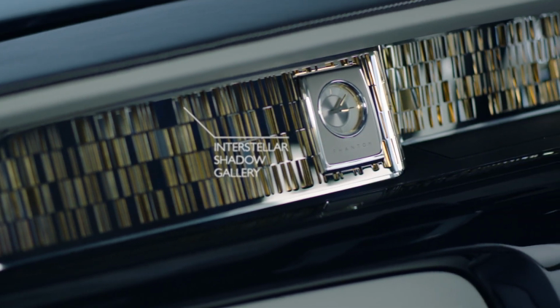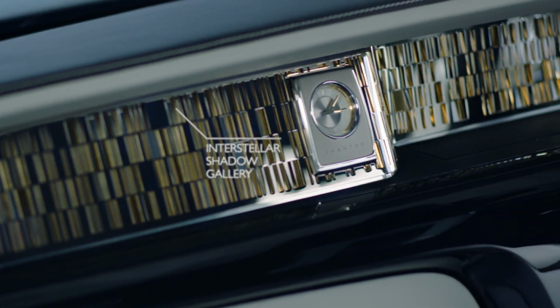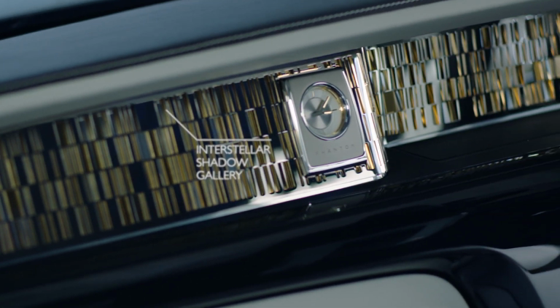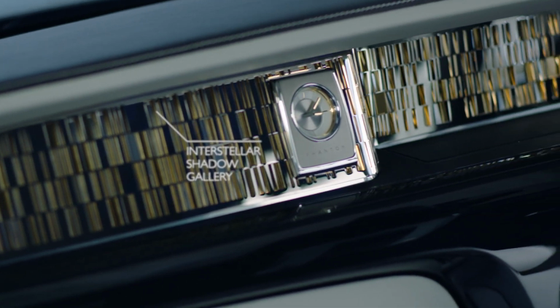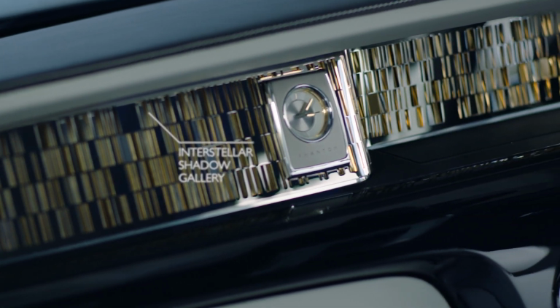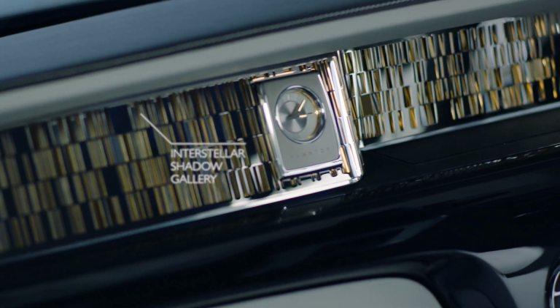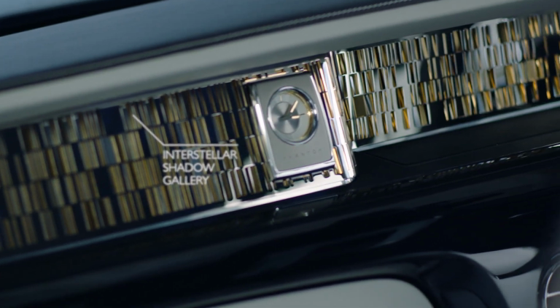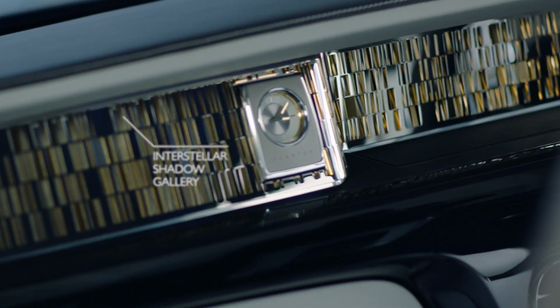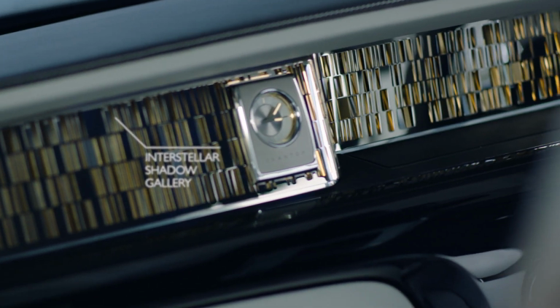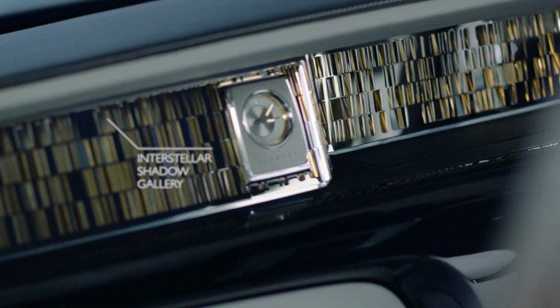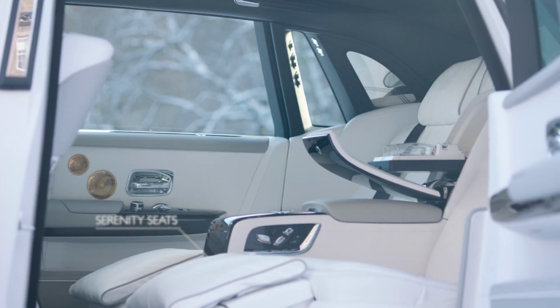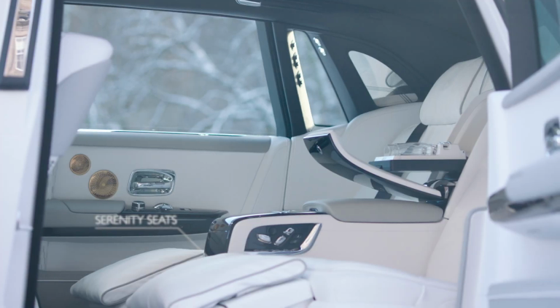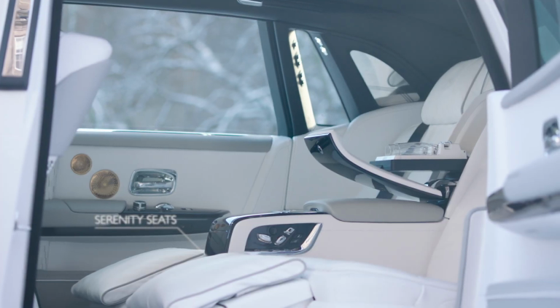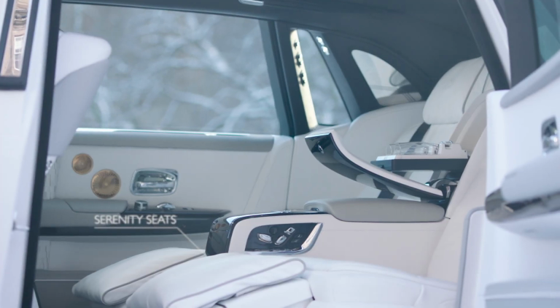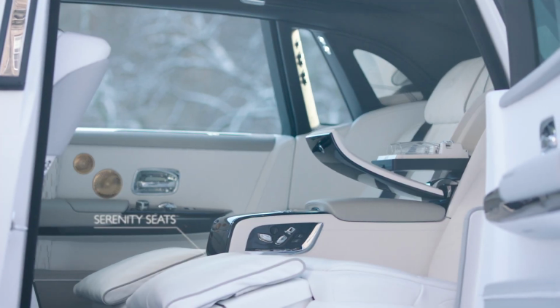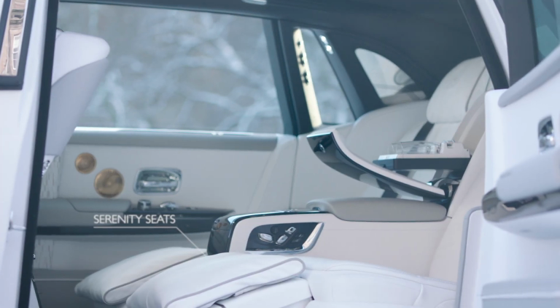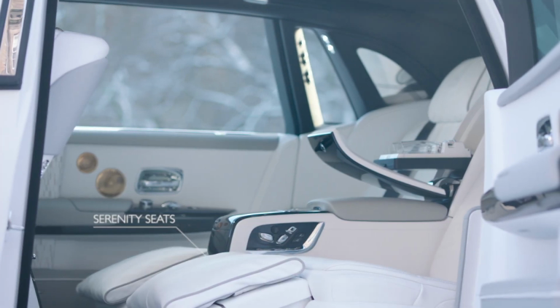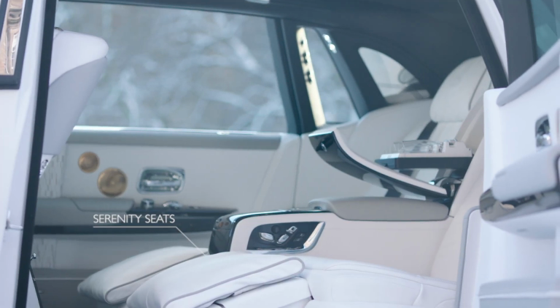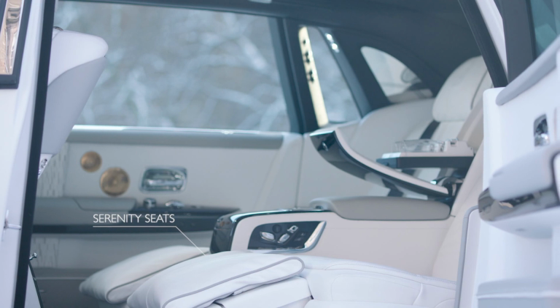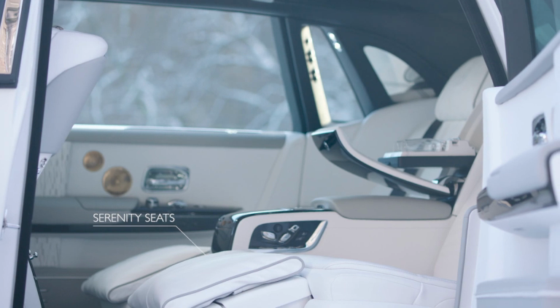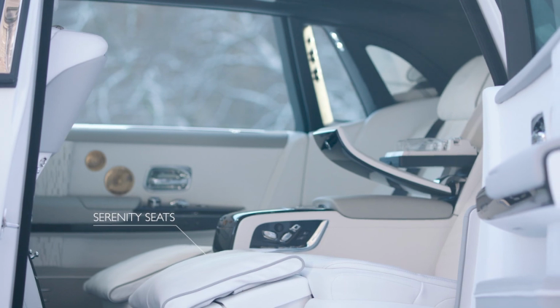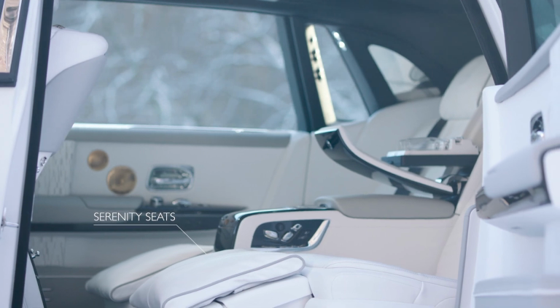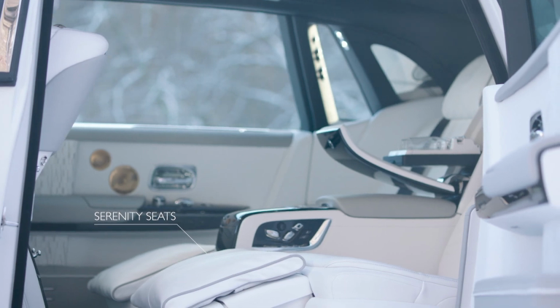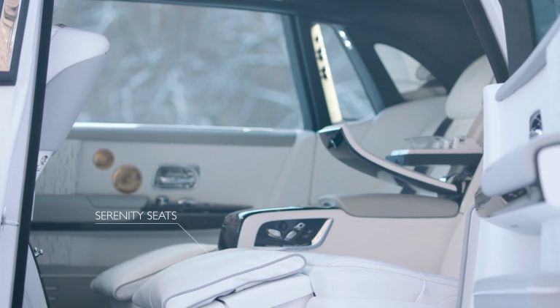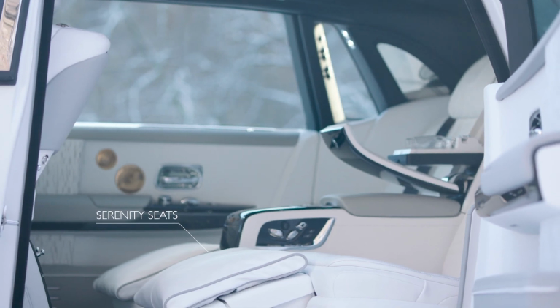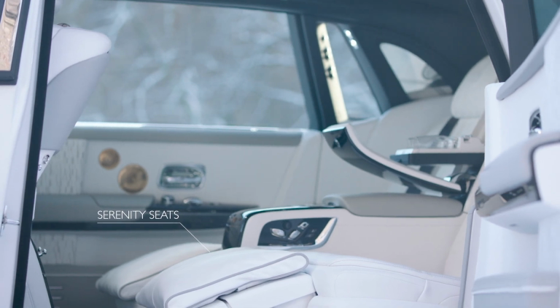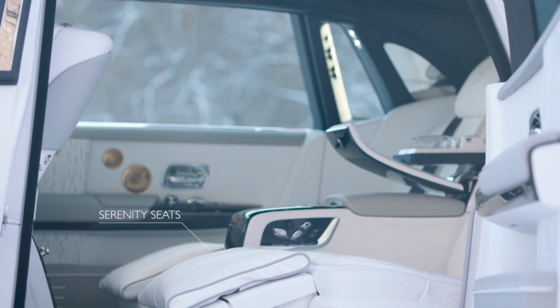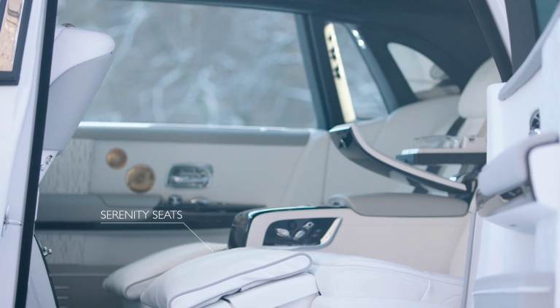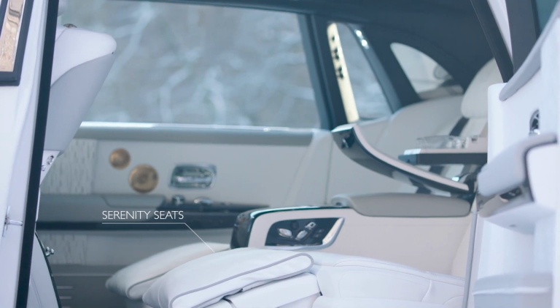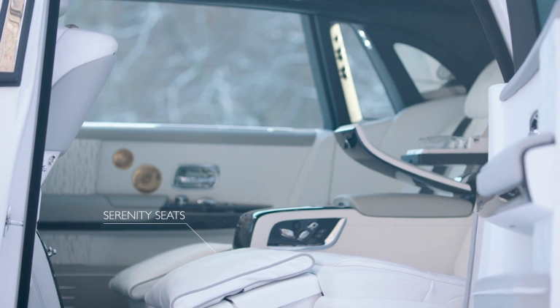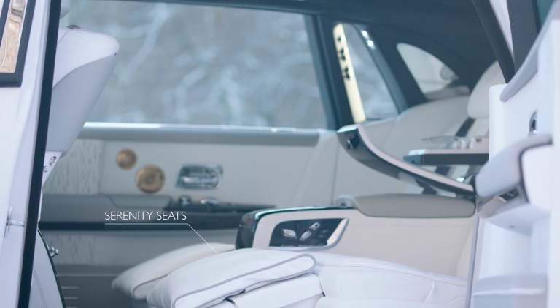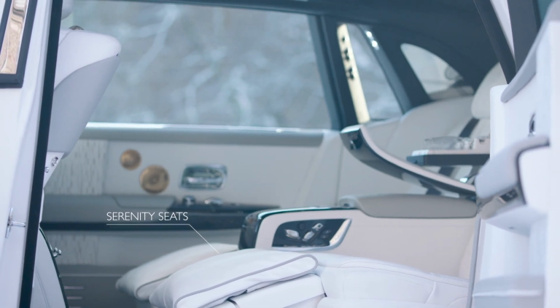When designing this car, the key thing was to evoke the emotion of a serene, tranquil environment.